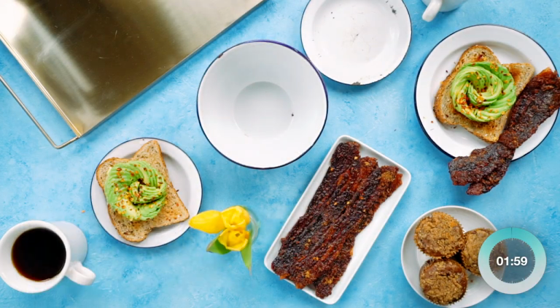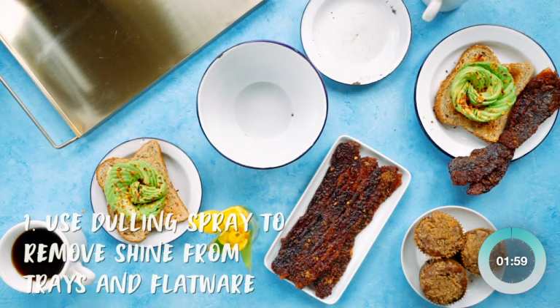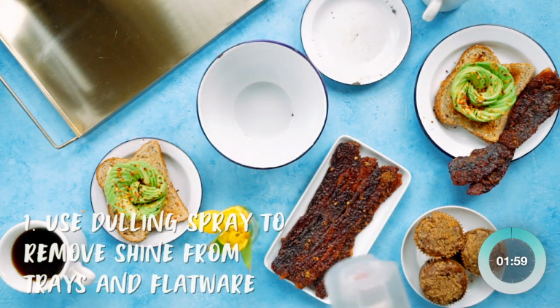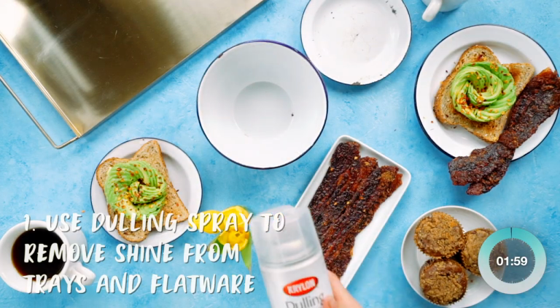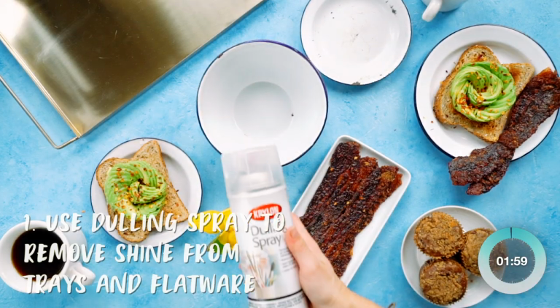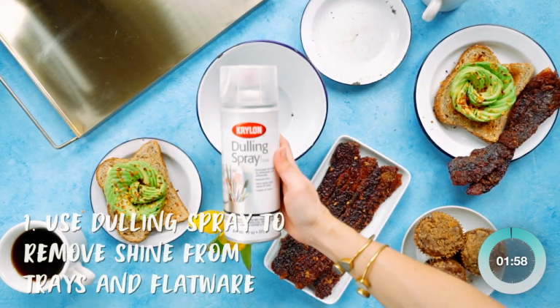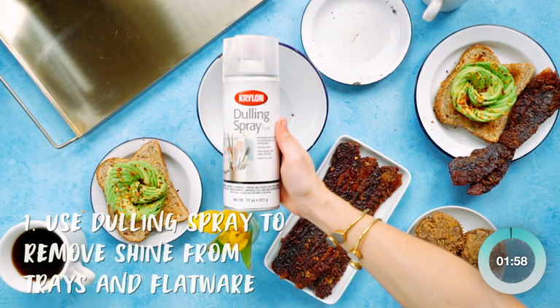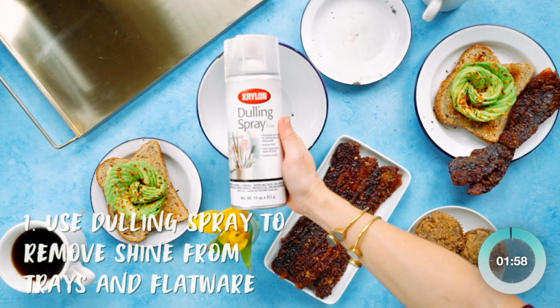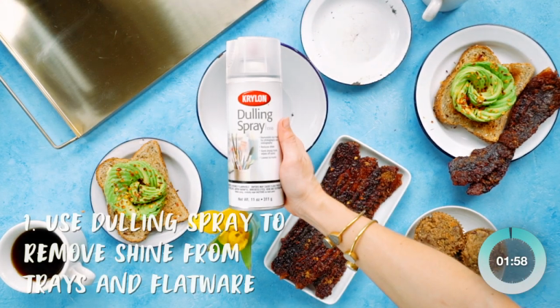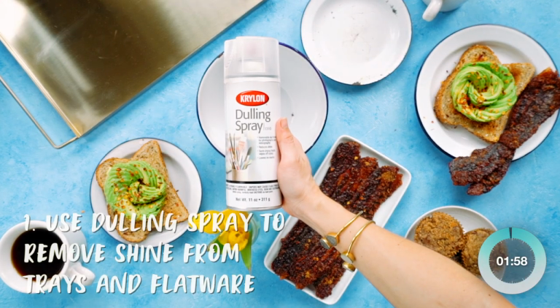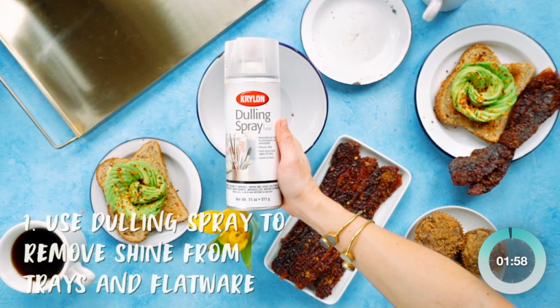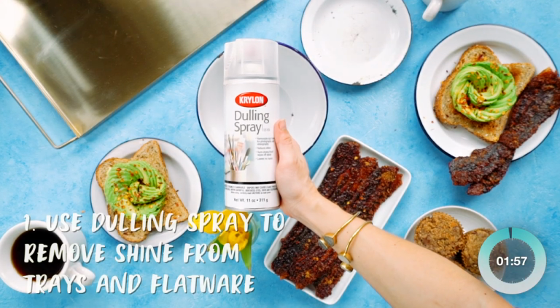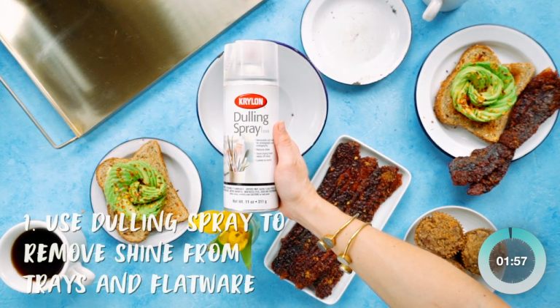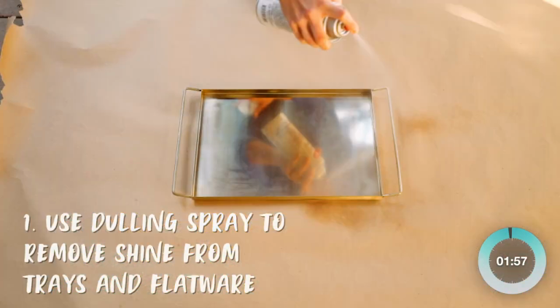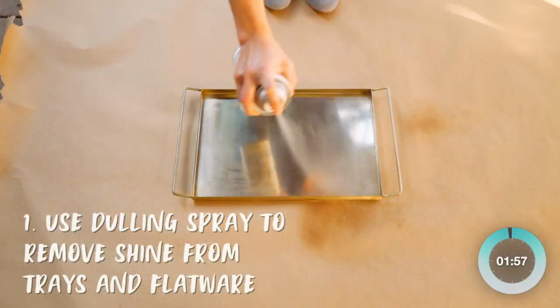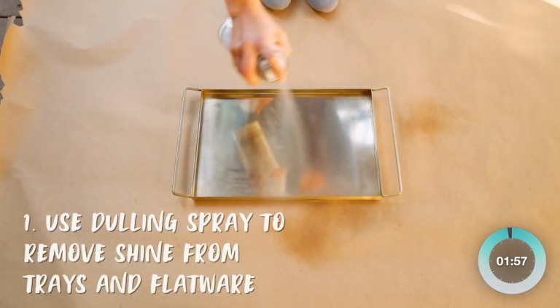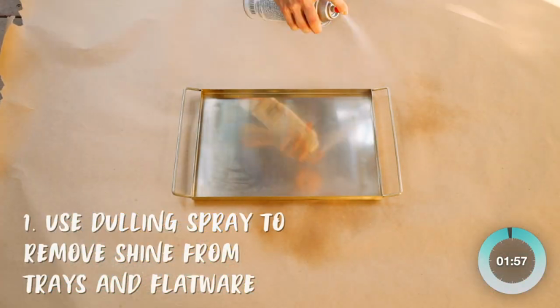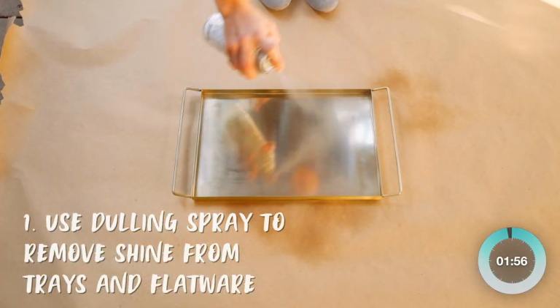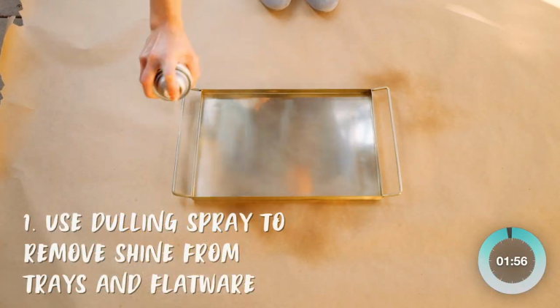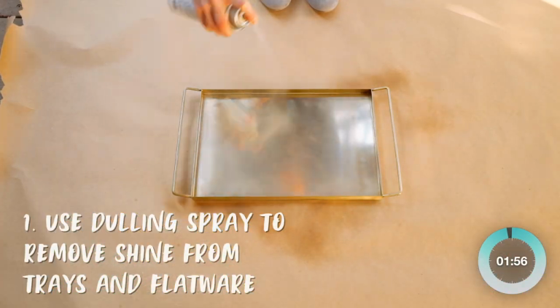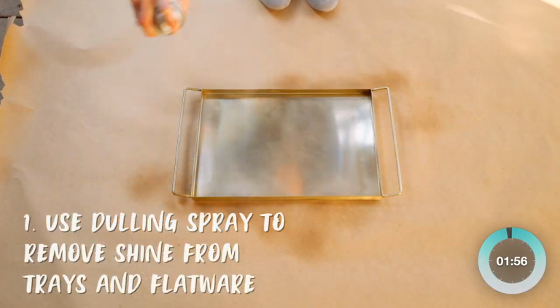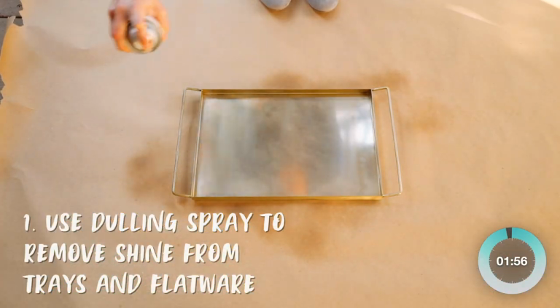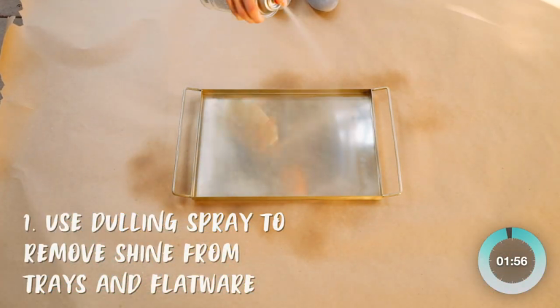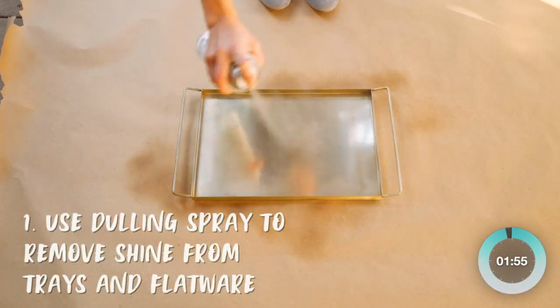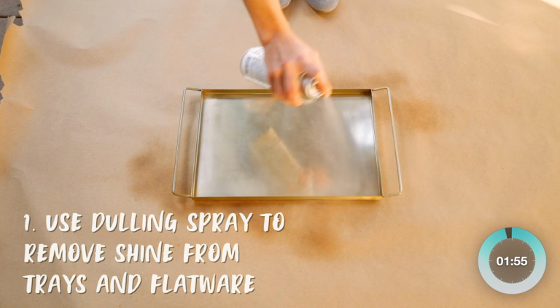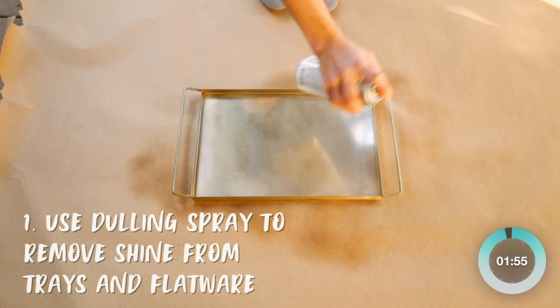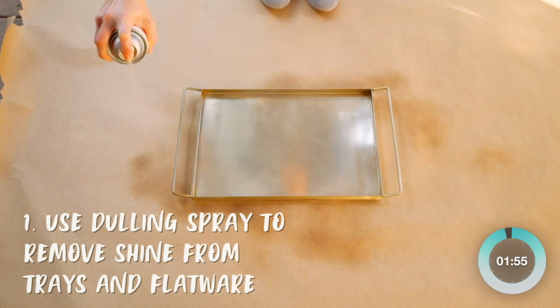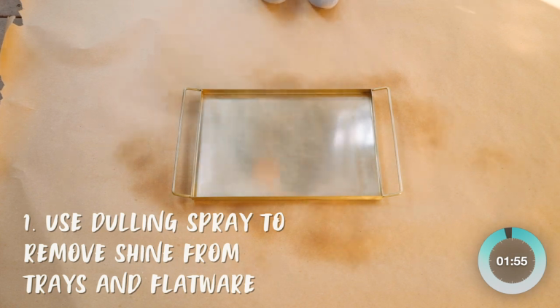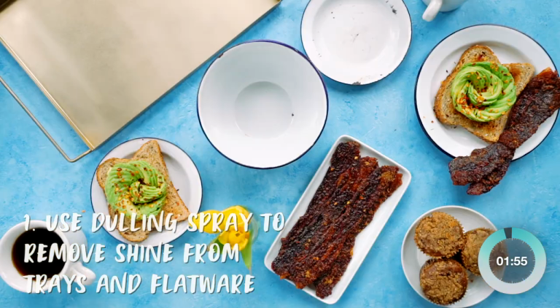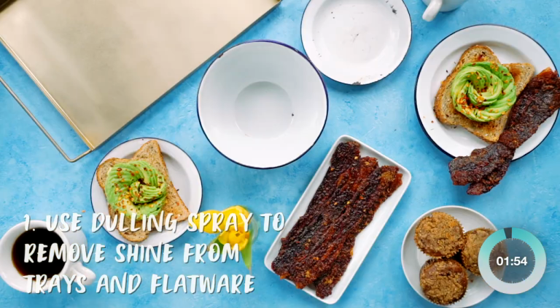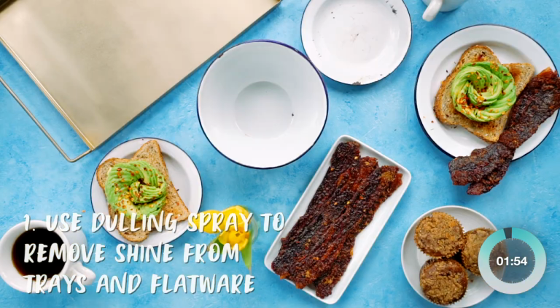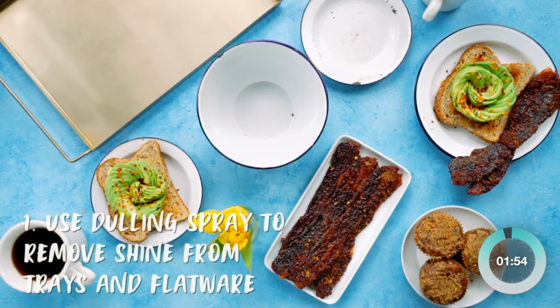Try dulling spray for an easy, non-permanent way to take the shine out of things like metal trays and silverware.